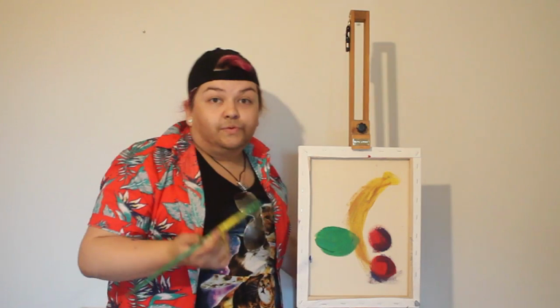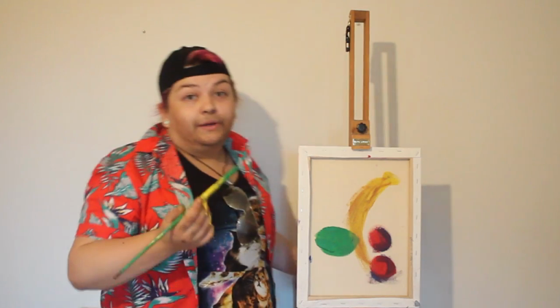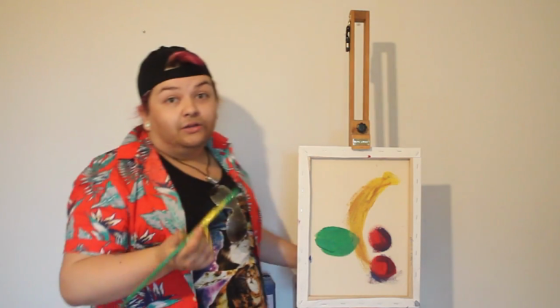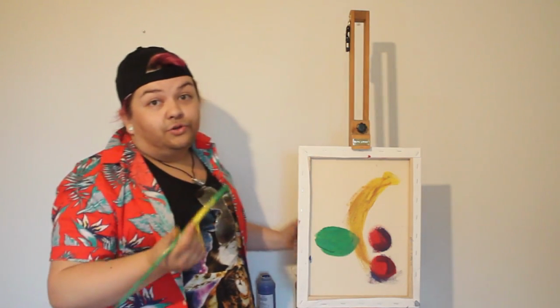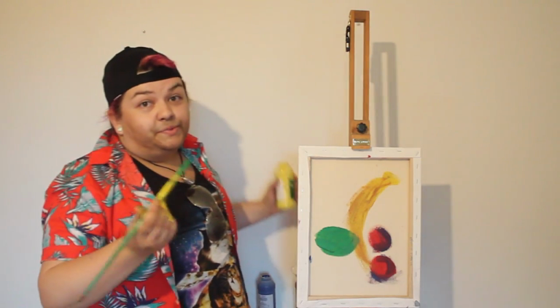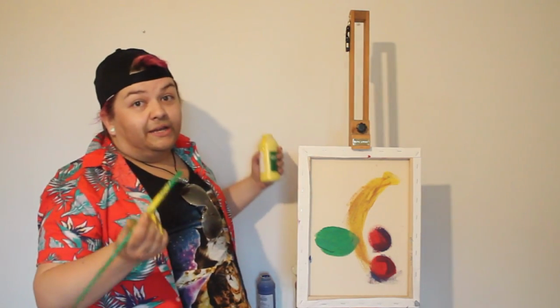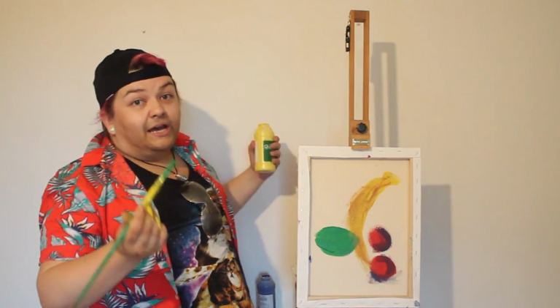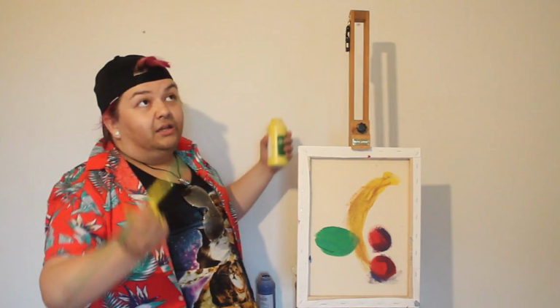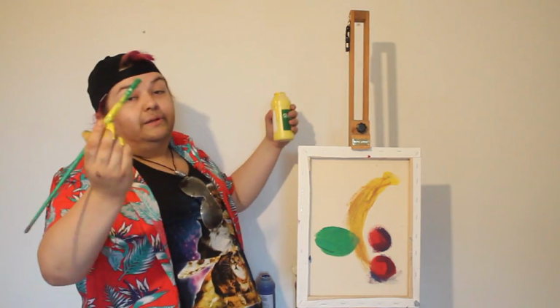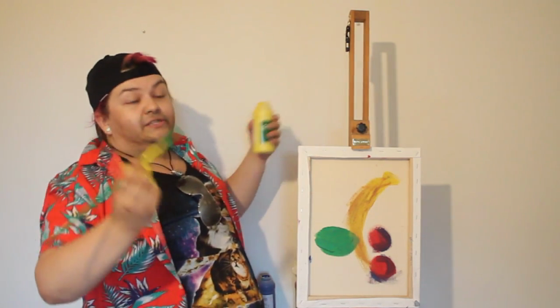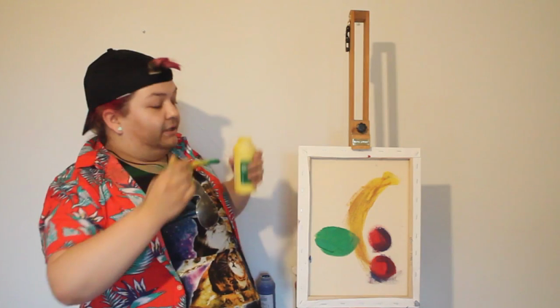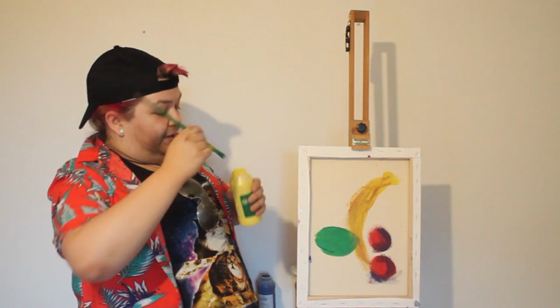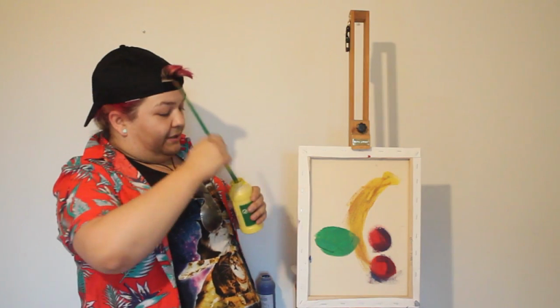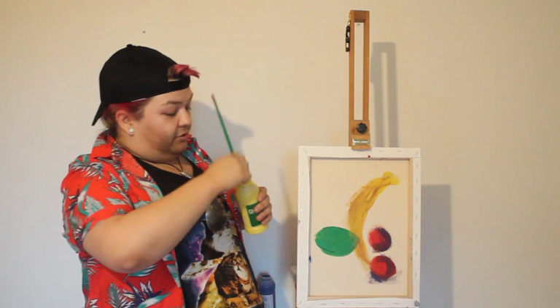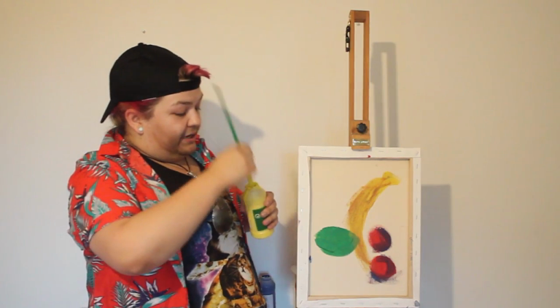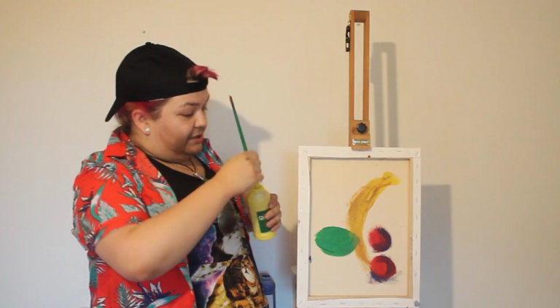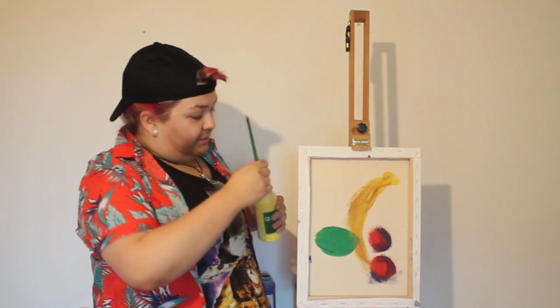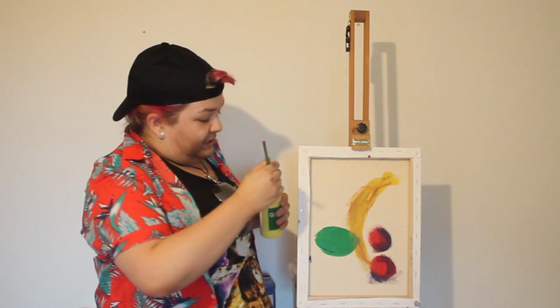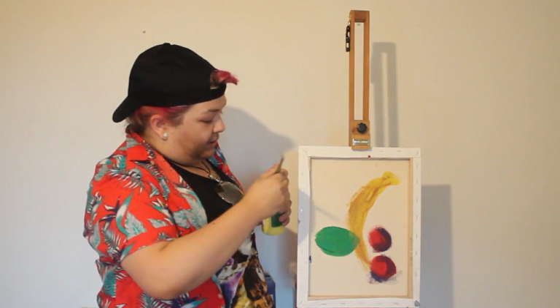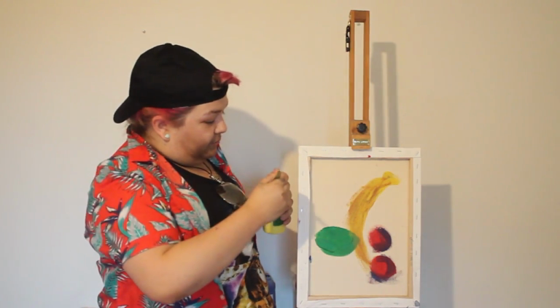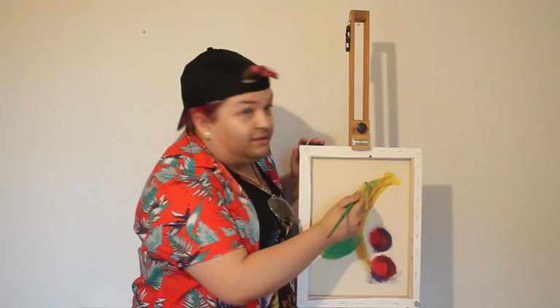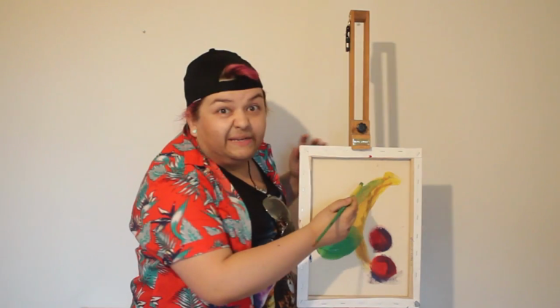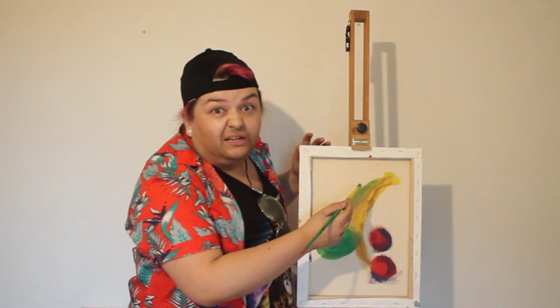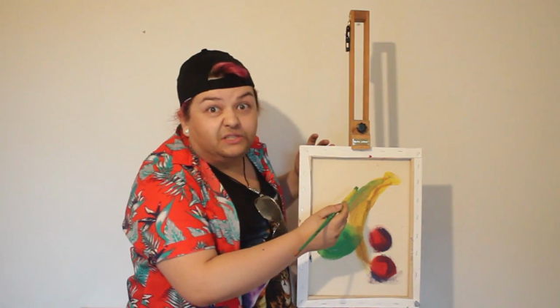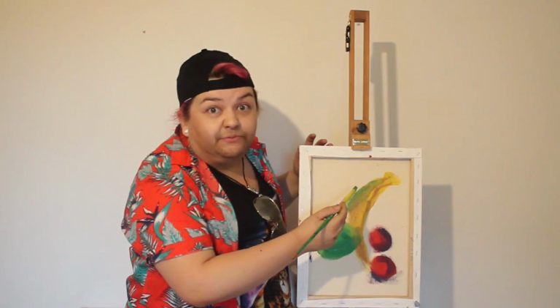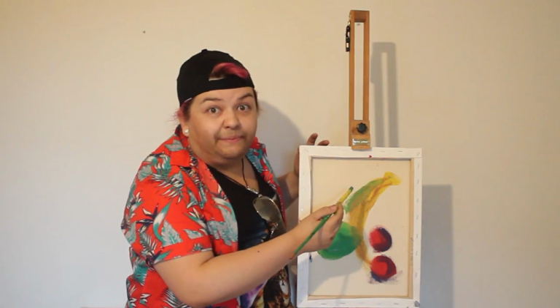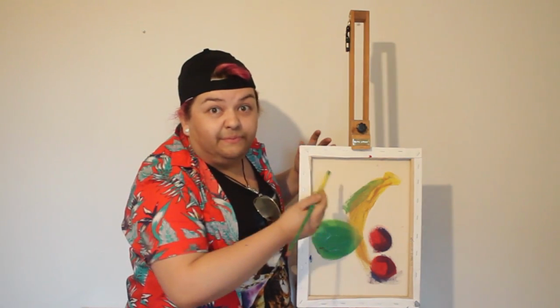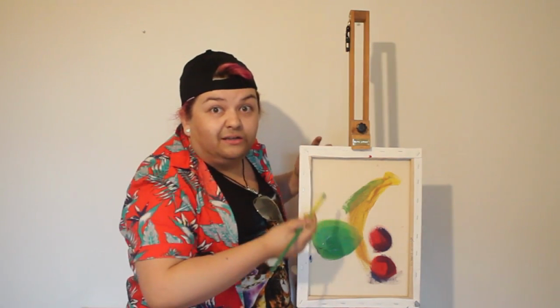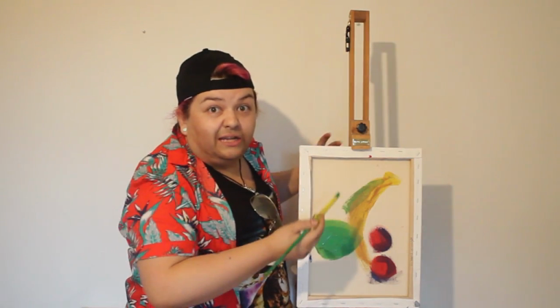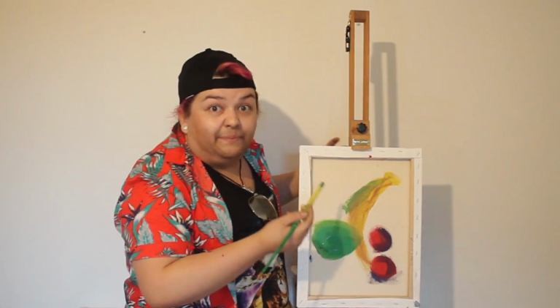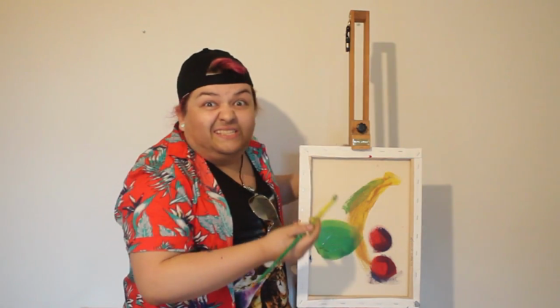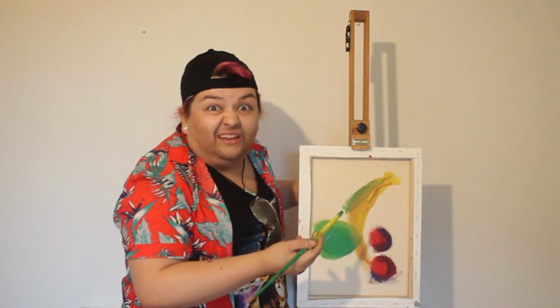So what we're going to do is add a little bit of sunlight. We're going to go right in there with the yellow. The banana looked a bit ripe to me and I got a bit scared.